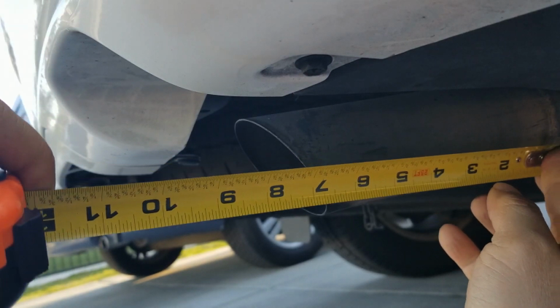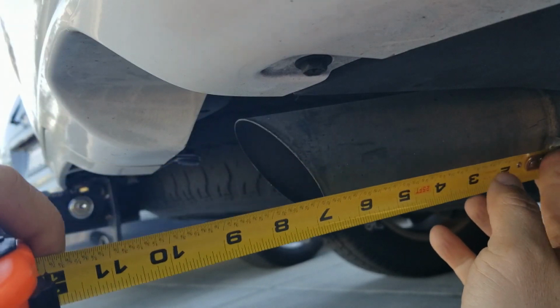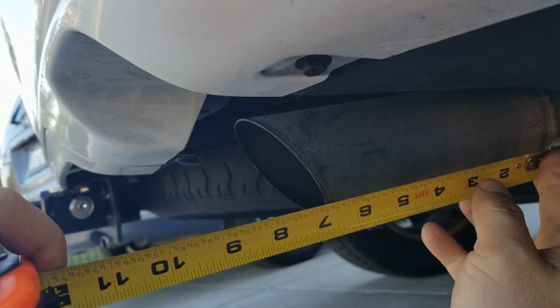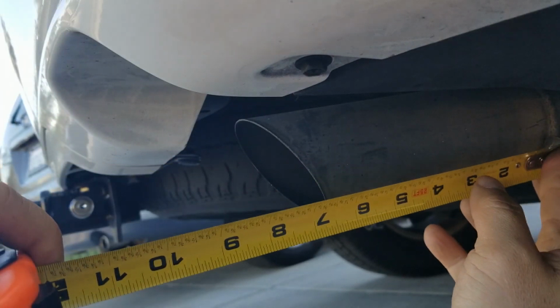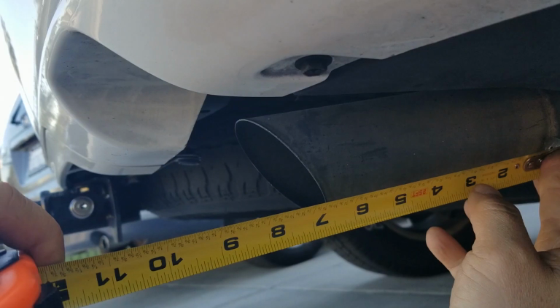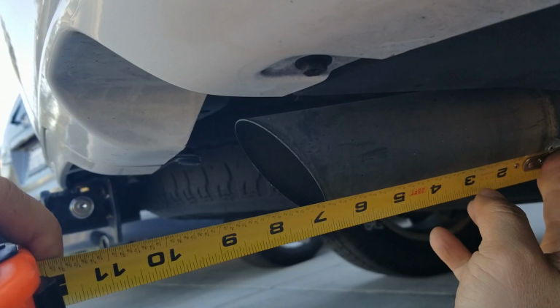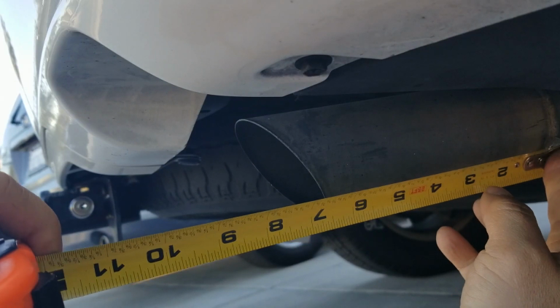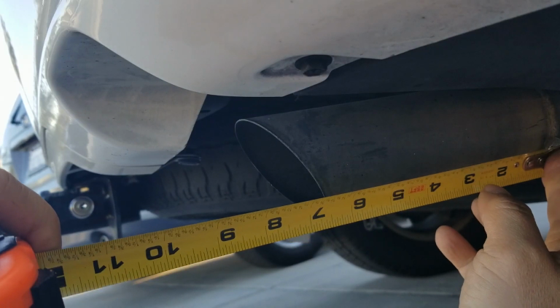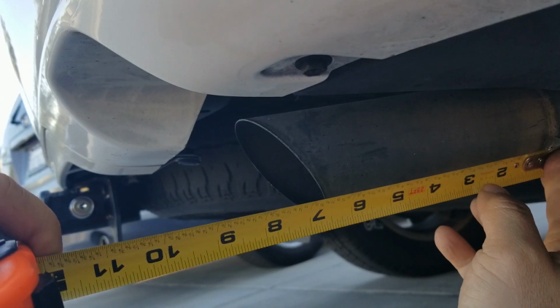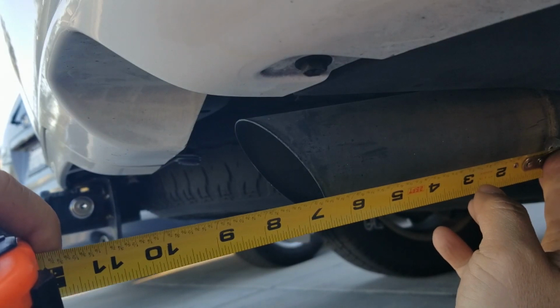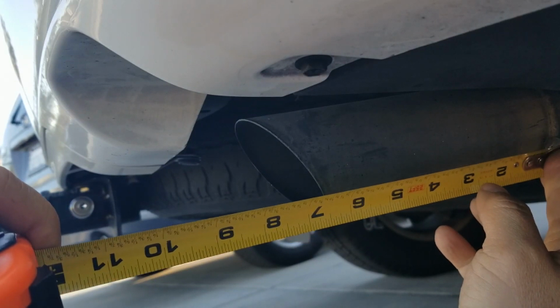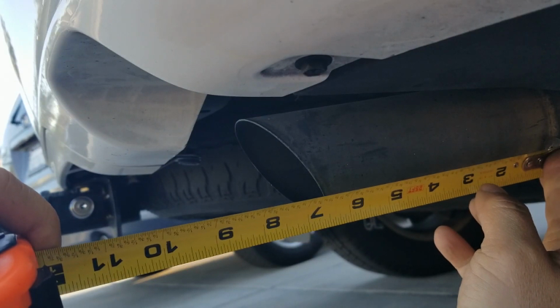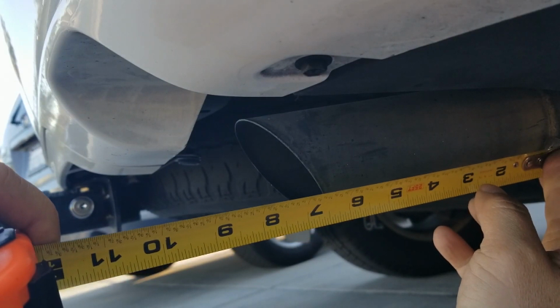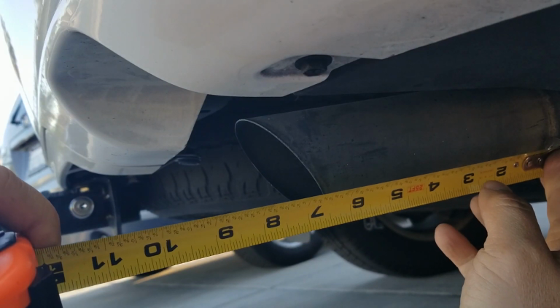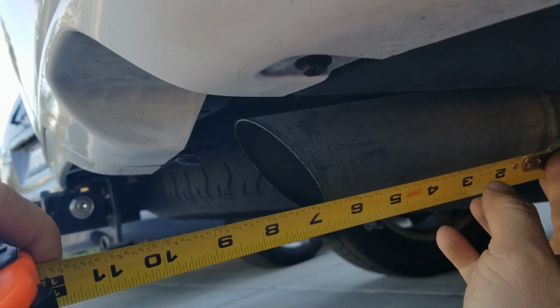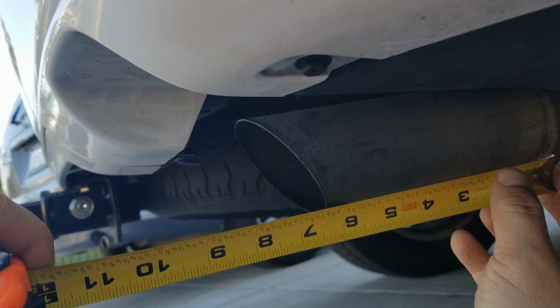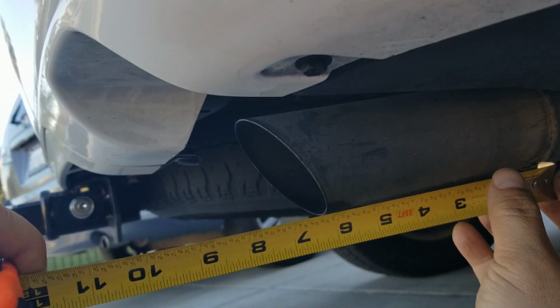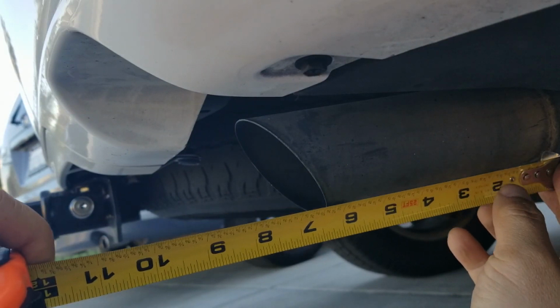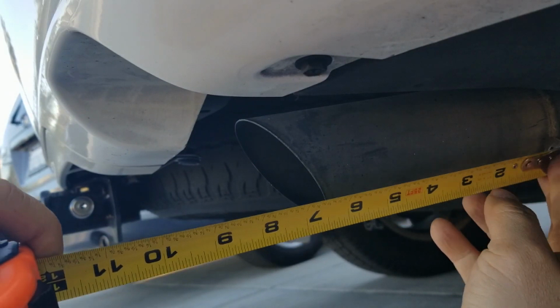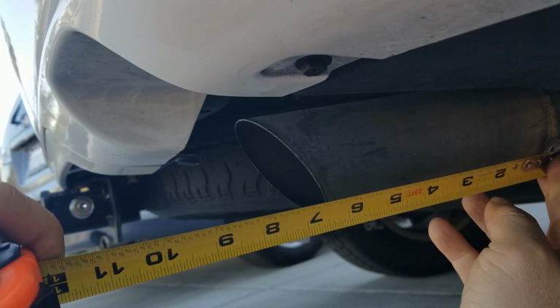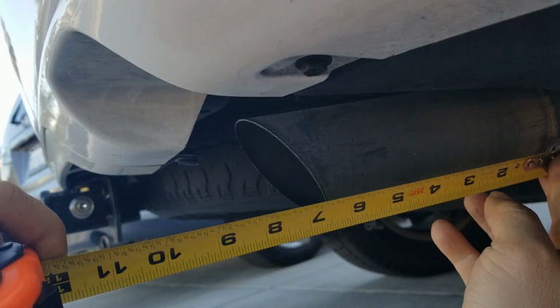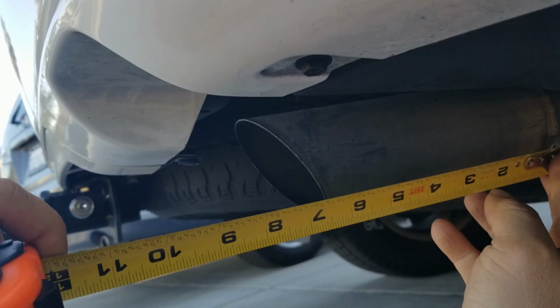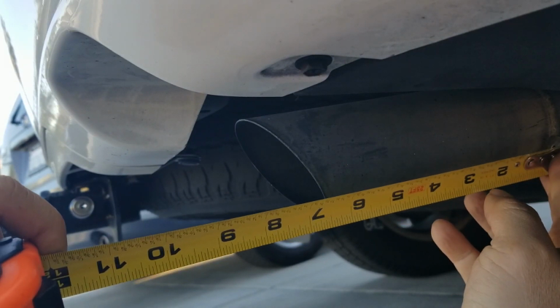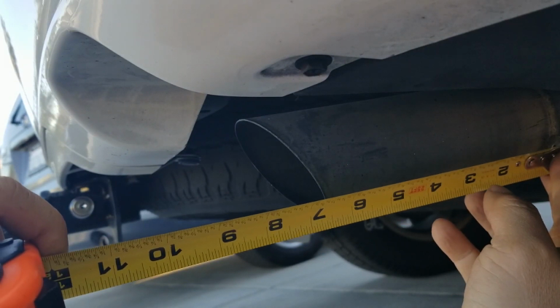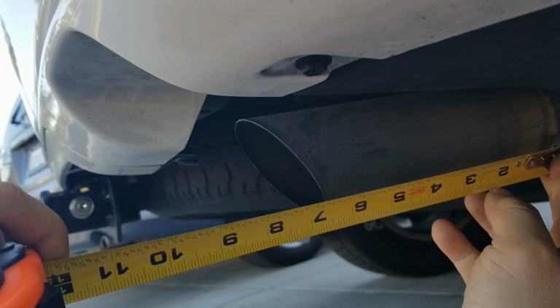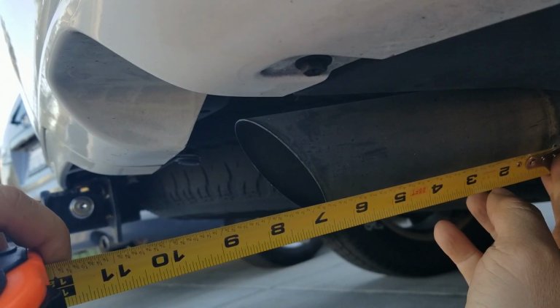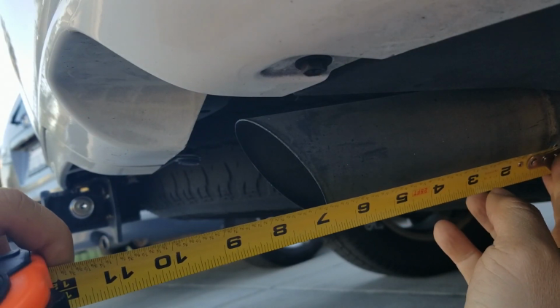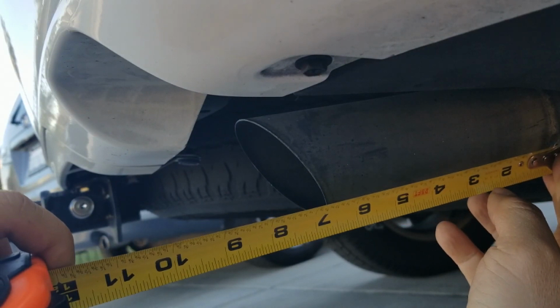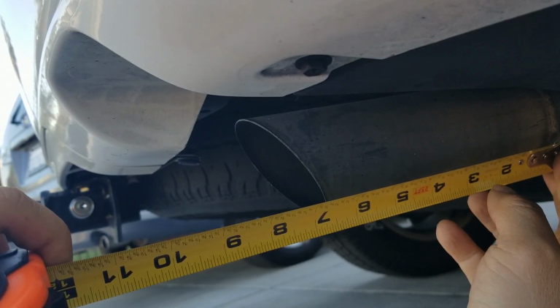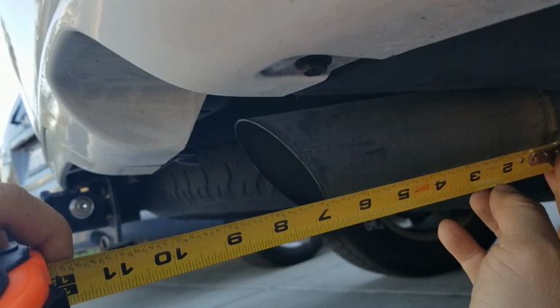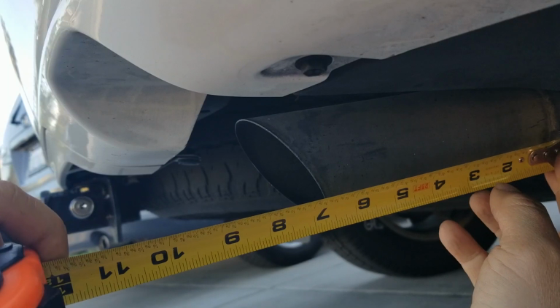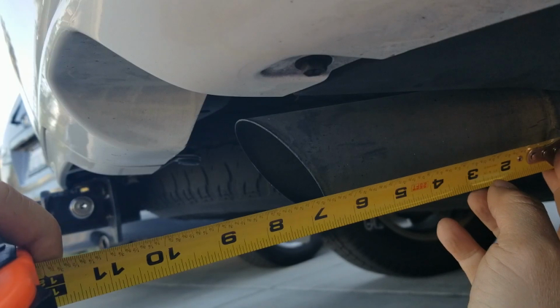So we're going to look for a 12-inch by 2.5-inch diameter tailpipe. Two magic numbers we need to remember.